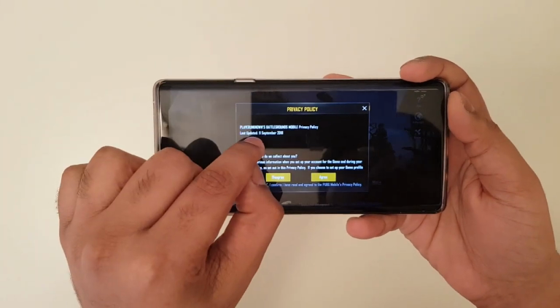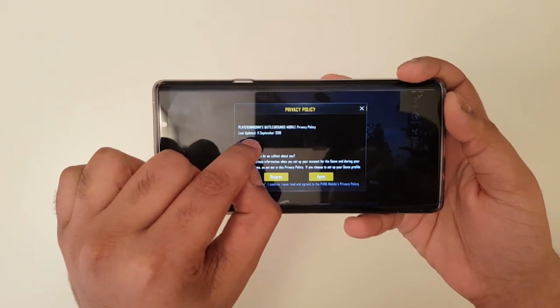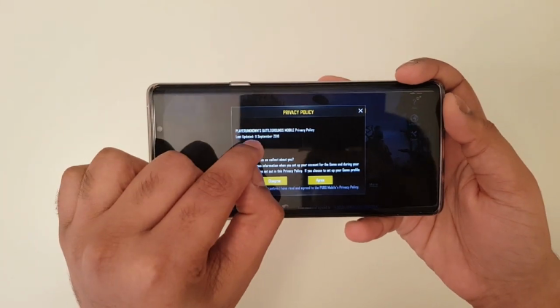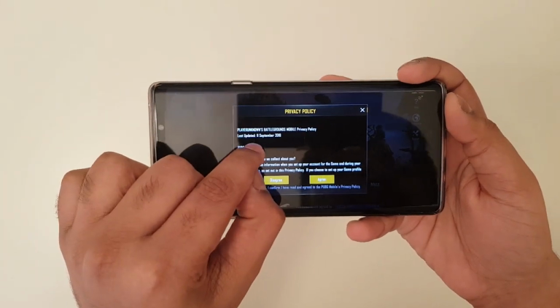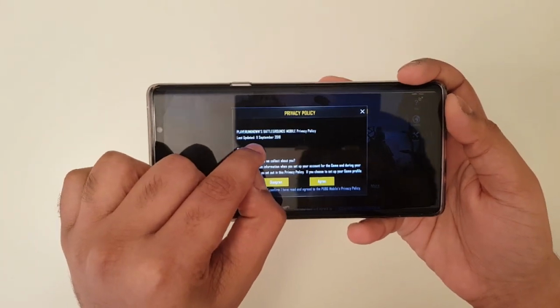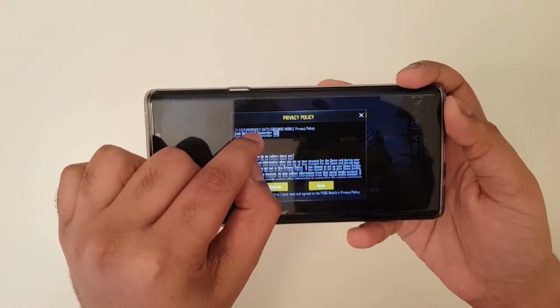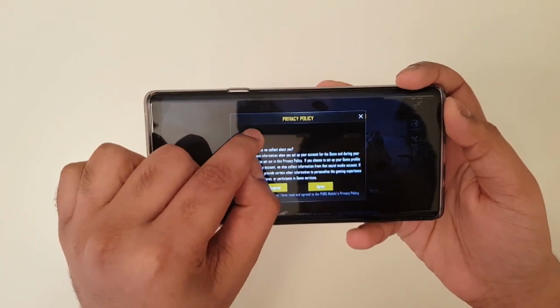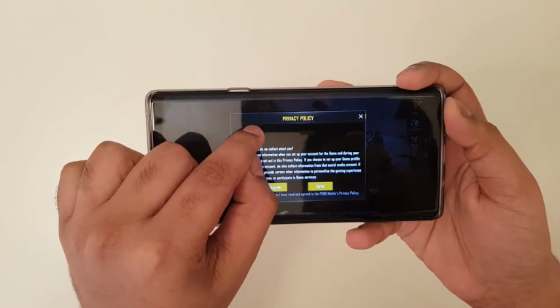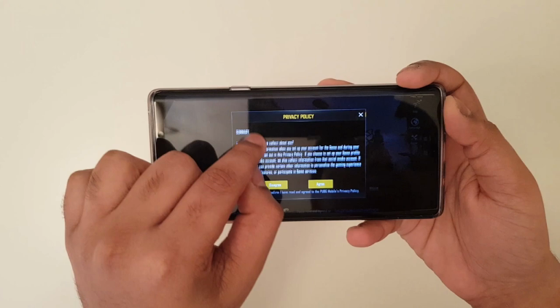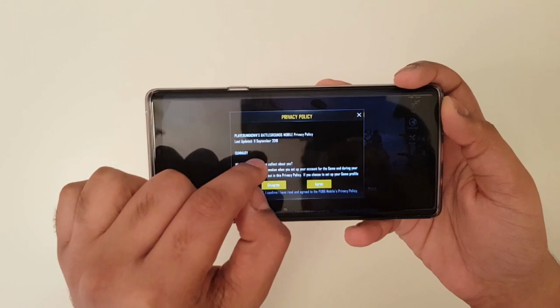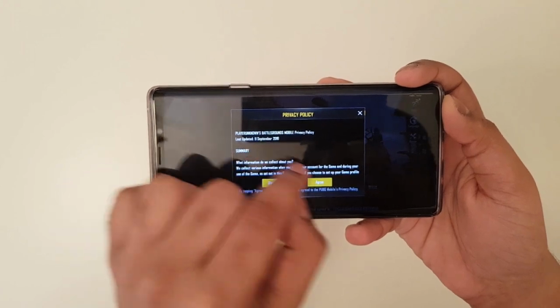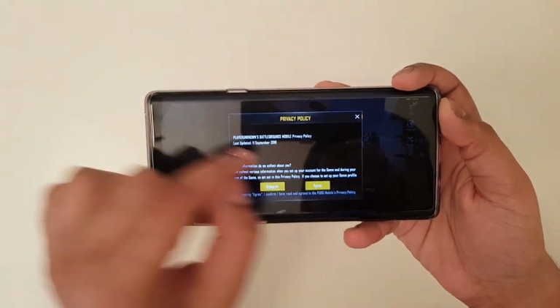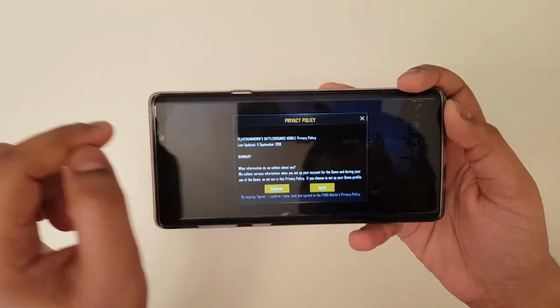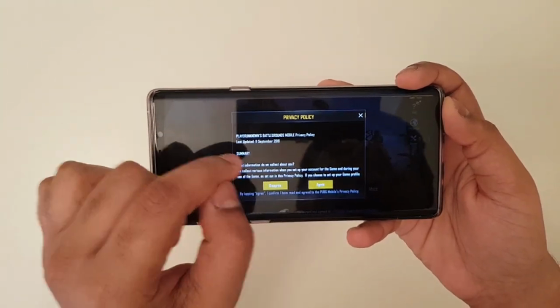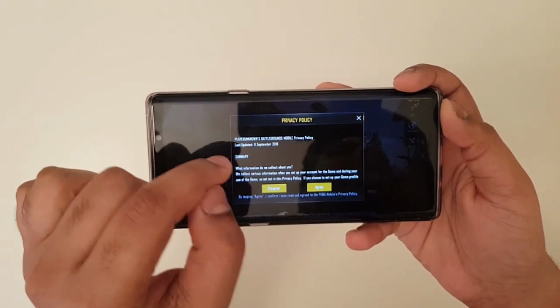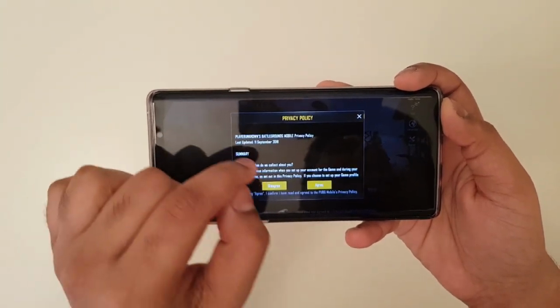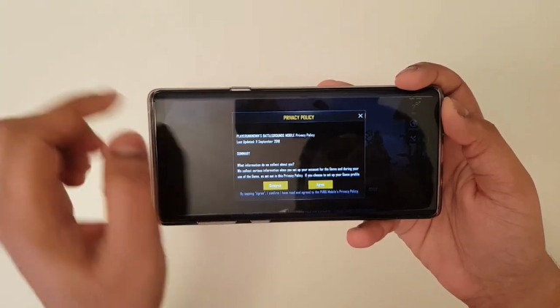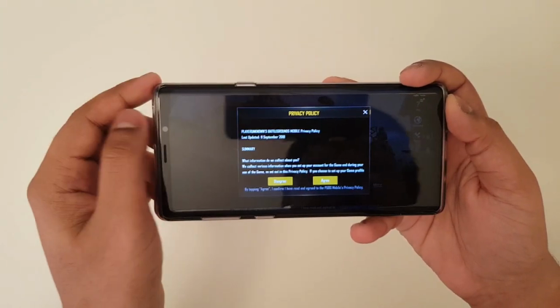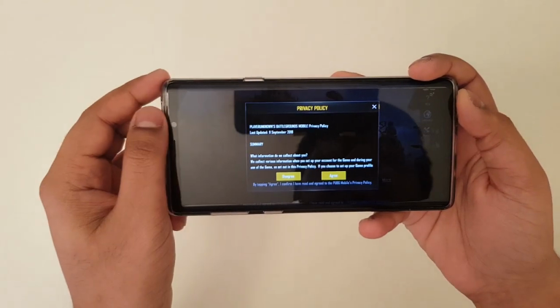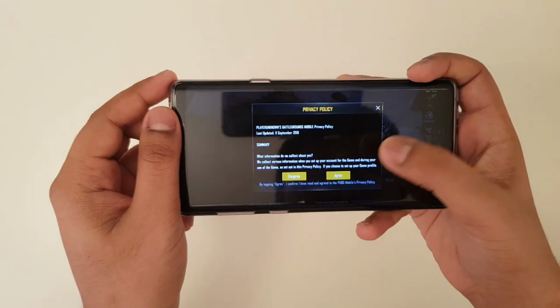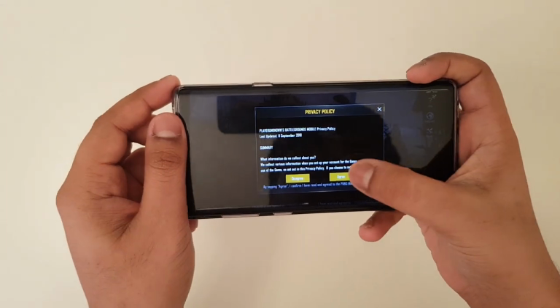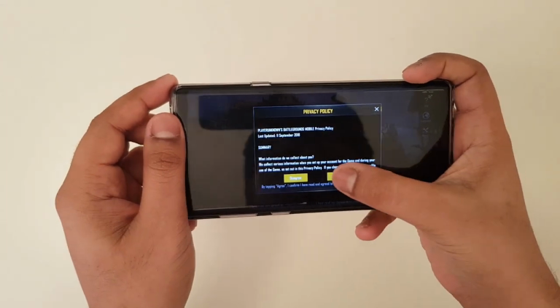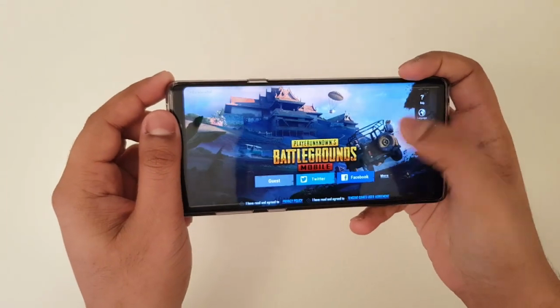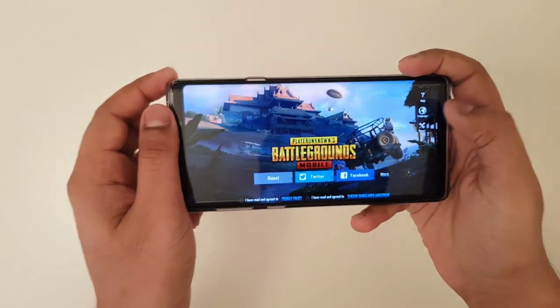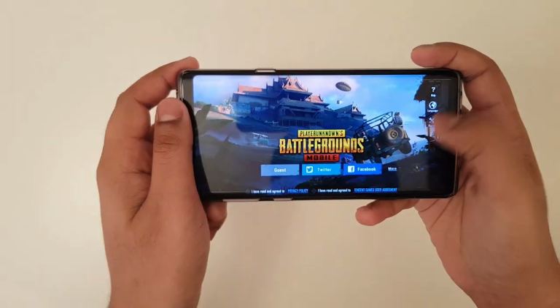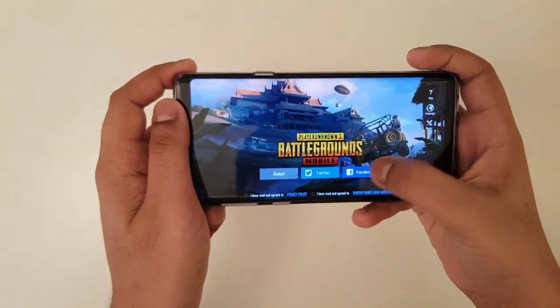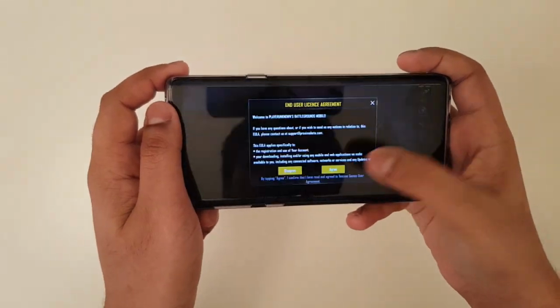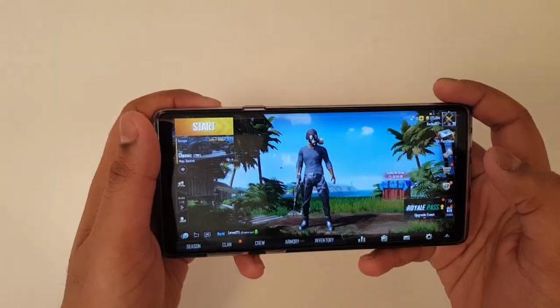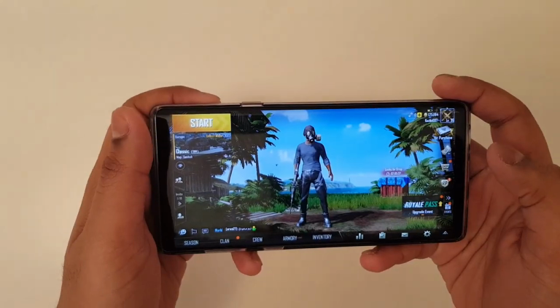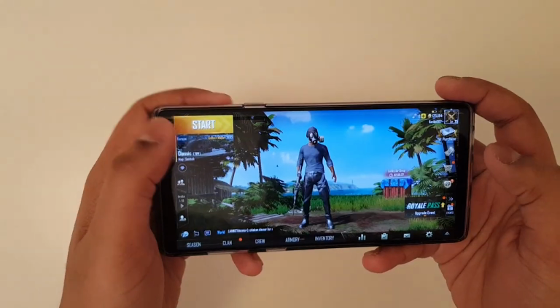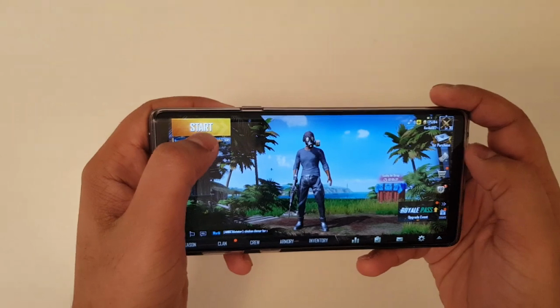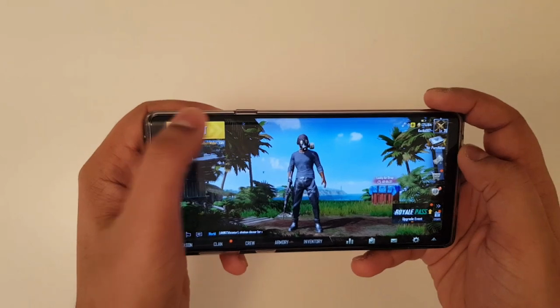As you can see here, it shows the last update as 11 September — this confirms this is an actual official update. Now let's play the game.